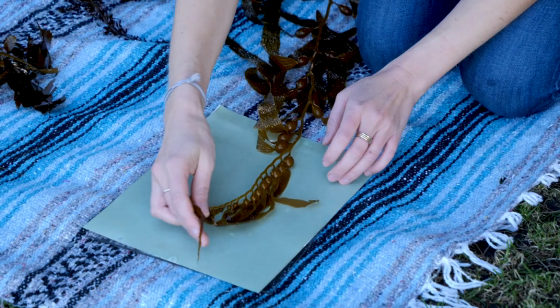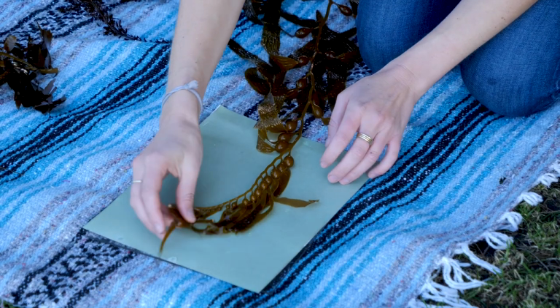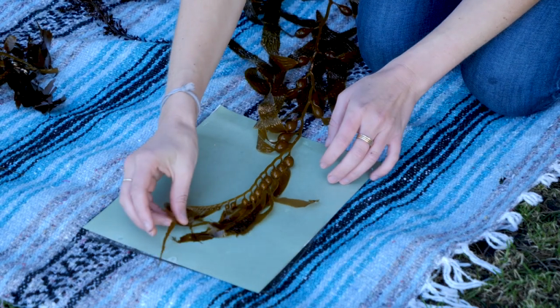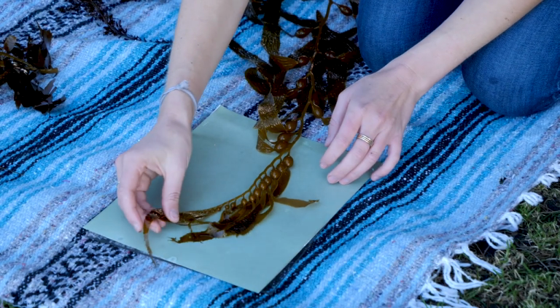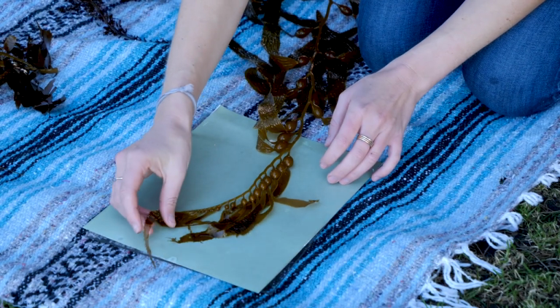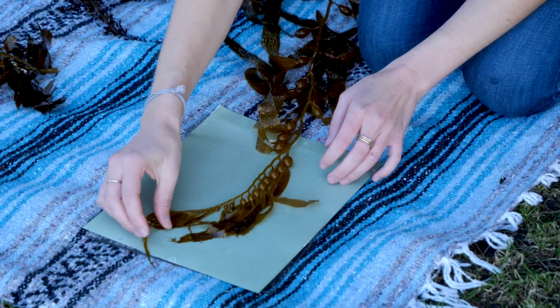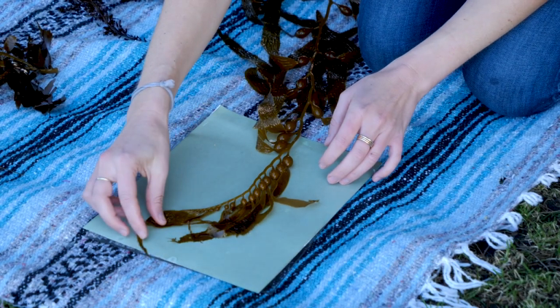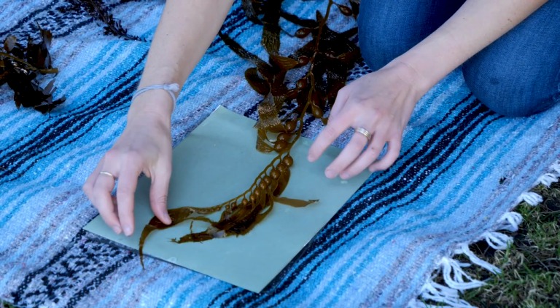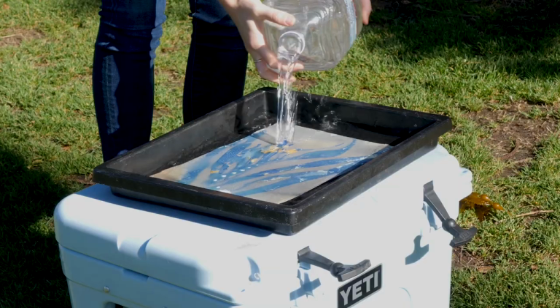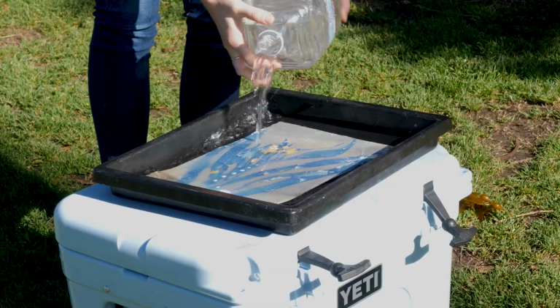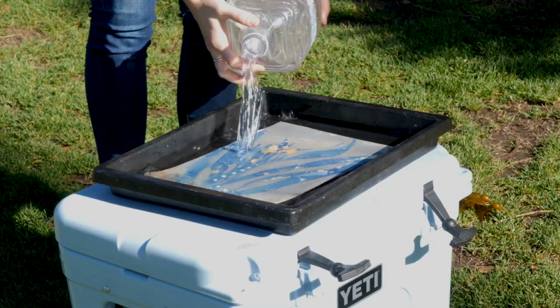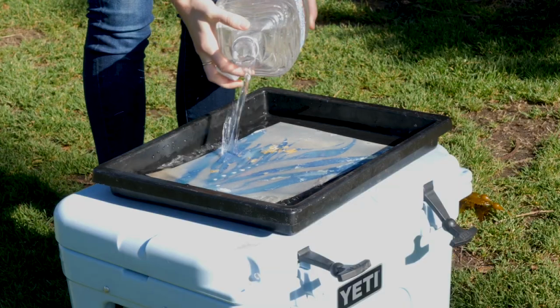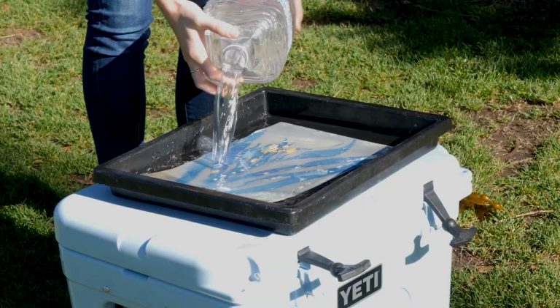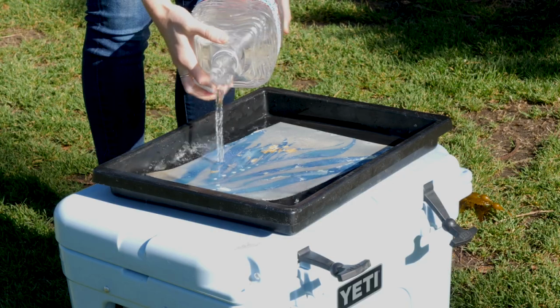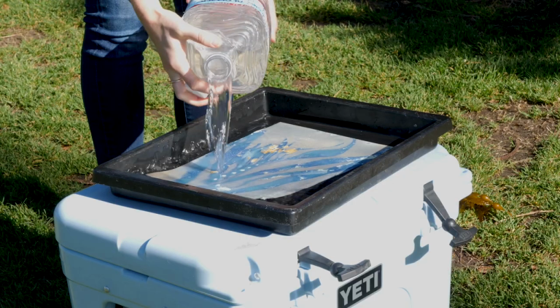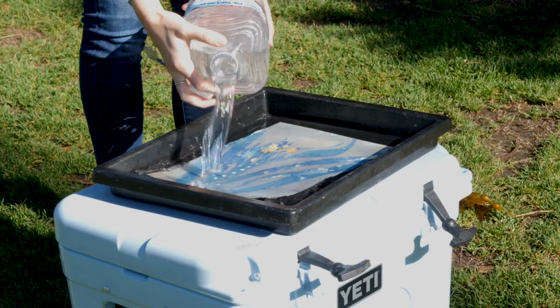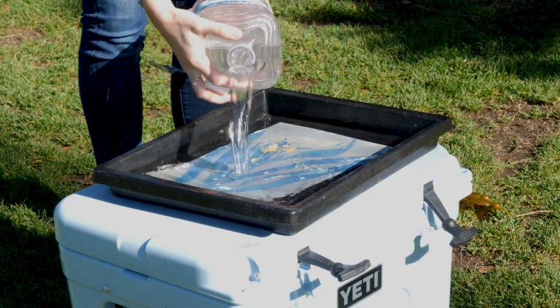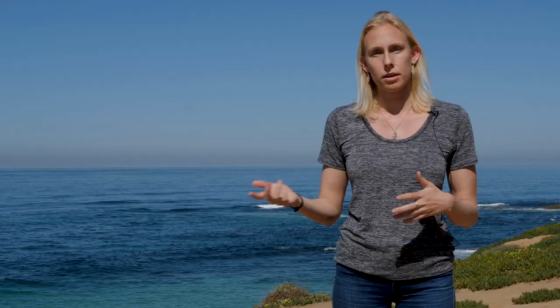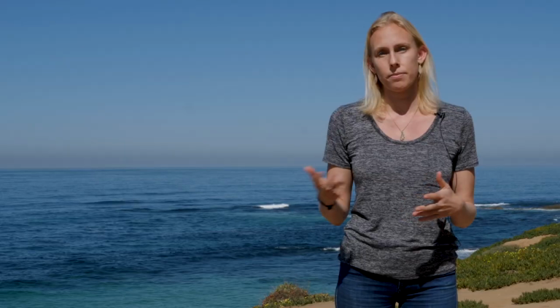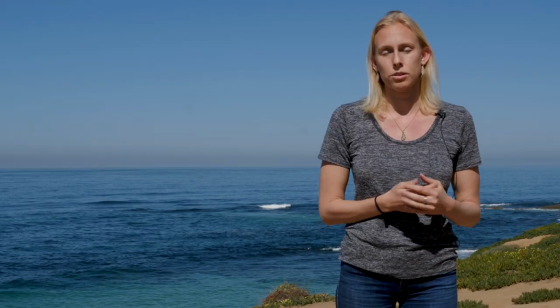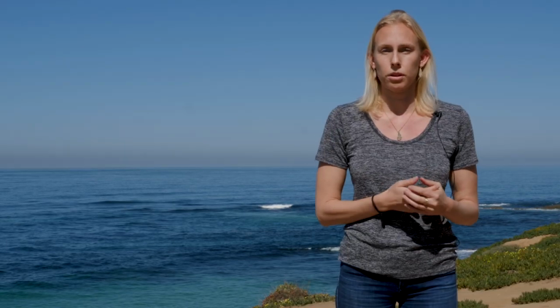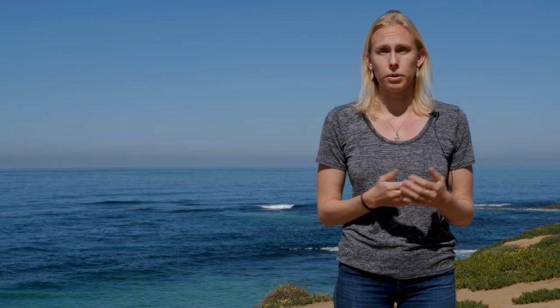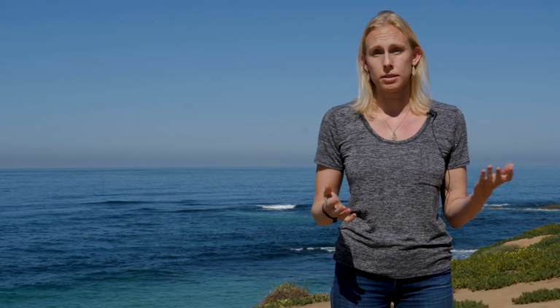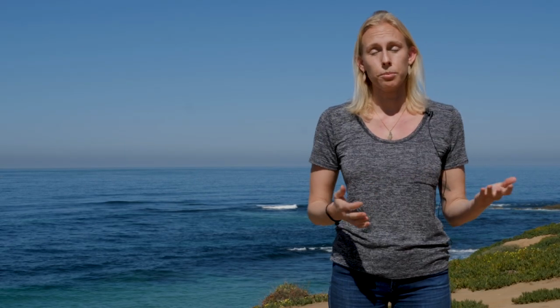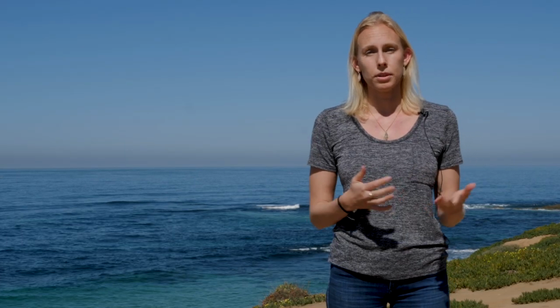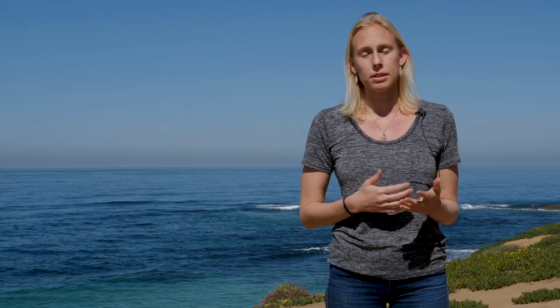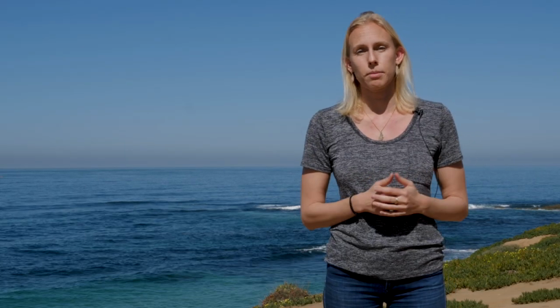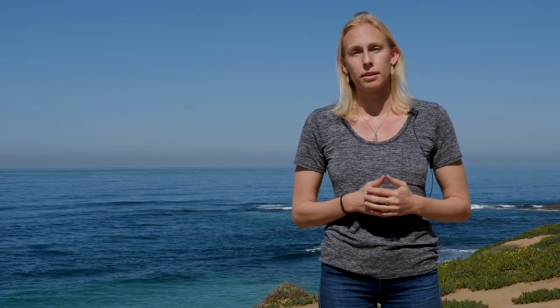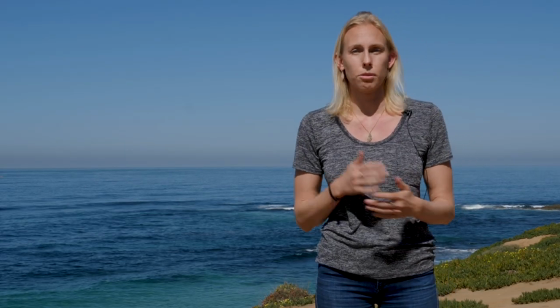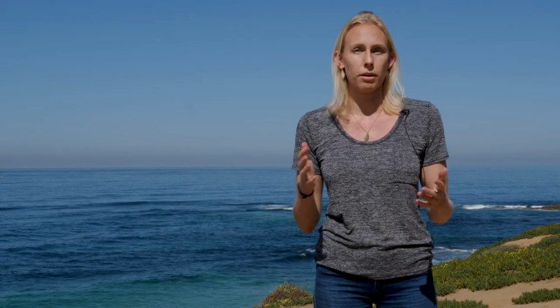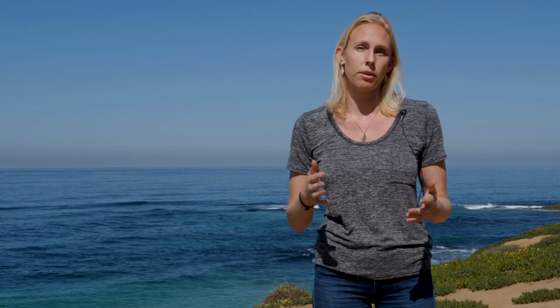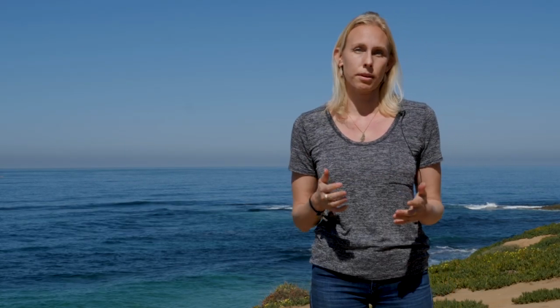To develop and process your prints, all you need is the sun and water, so they're really simple and easy to make no matter where you live.